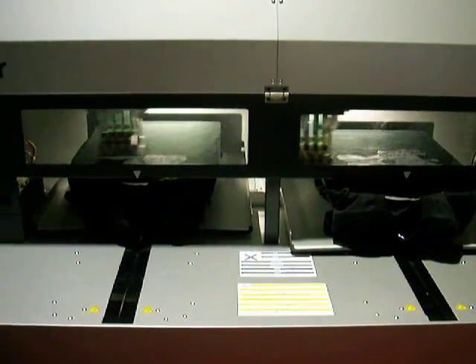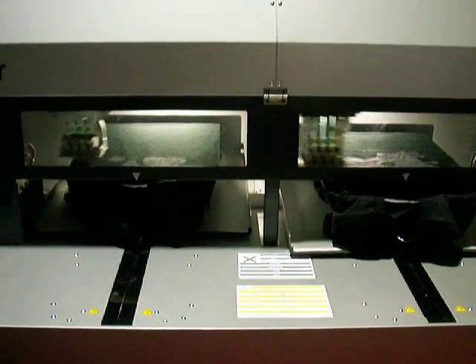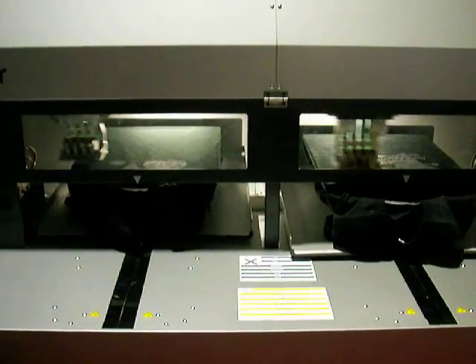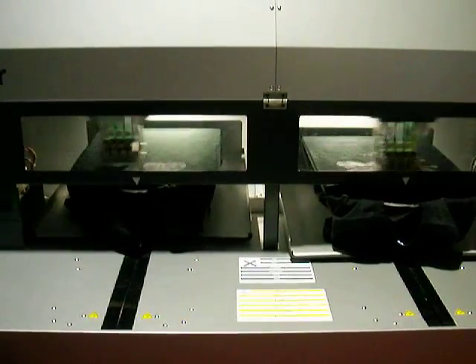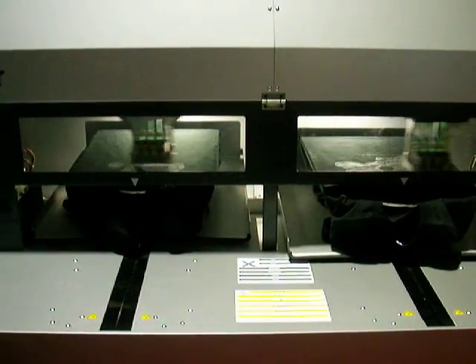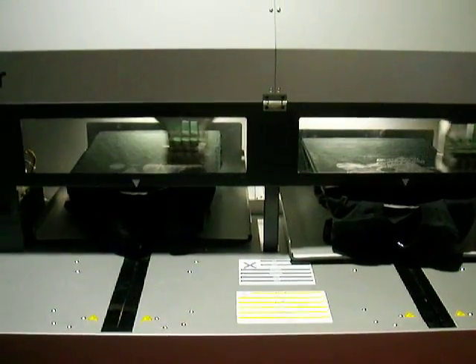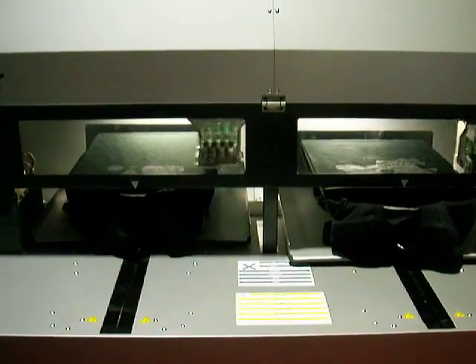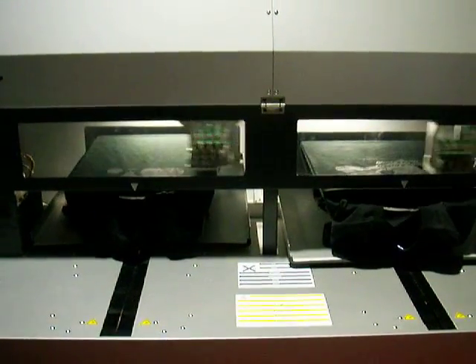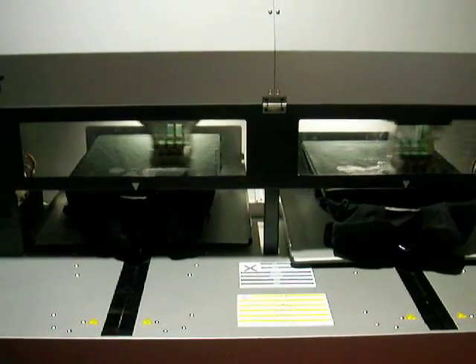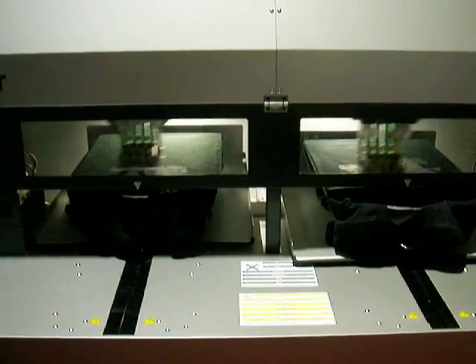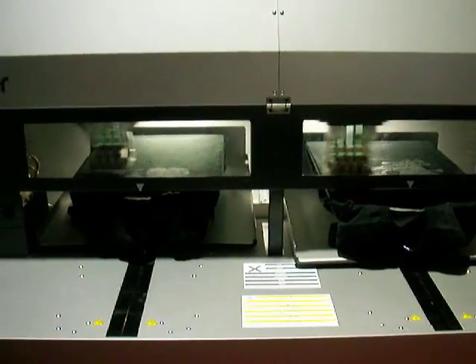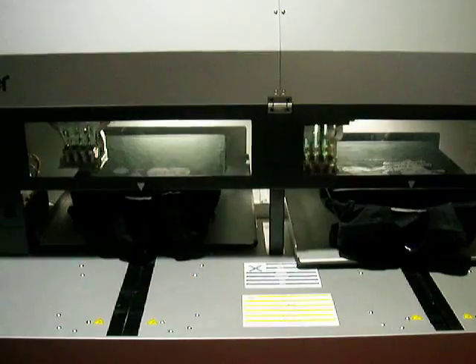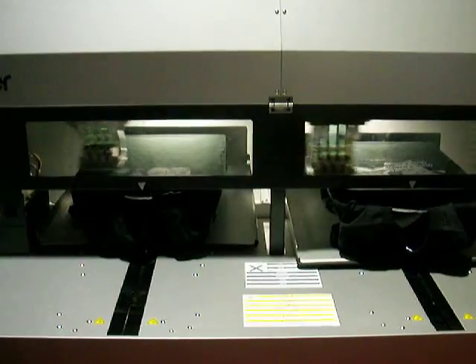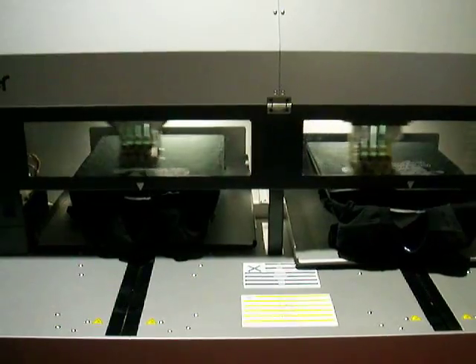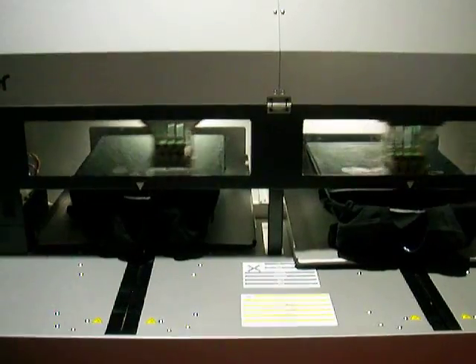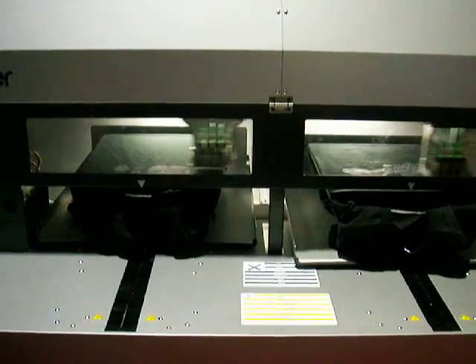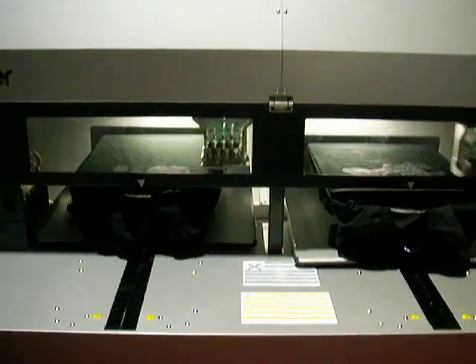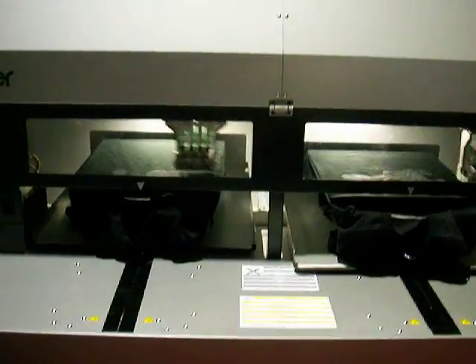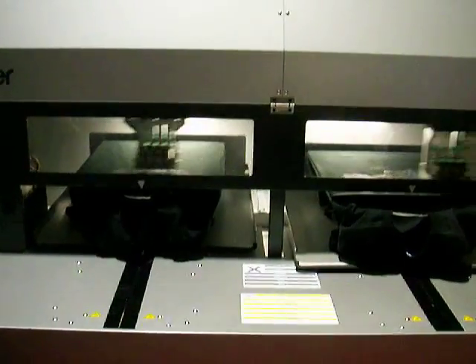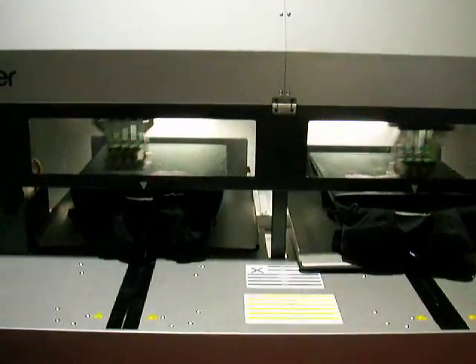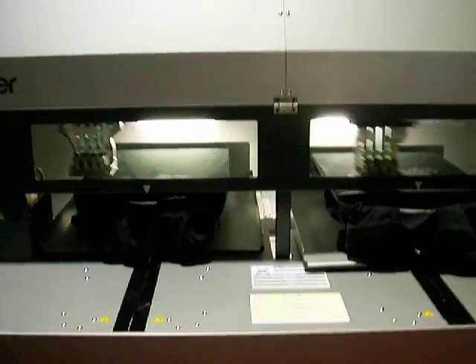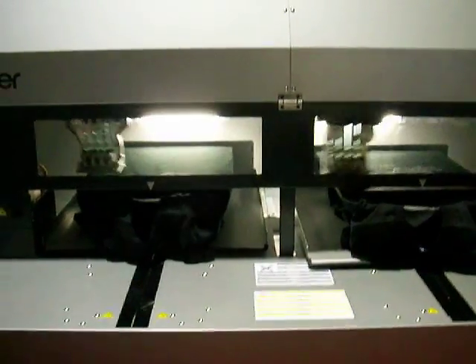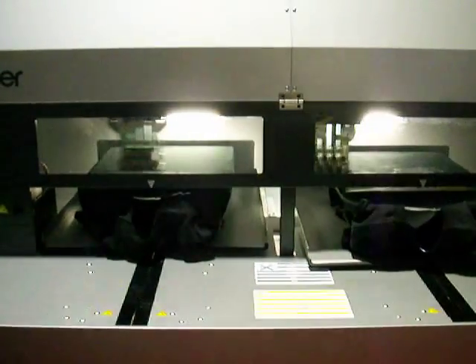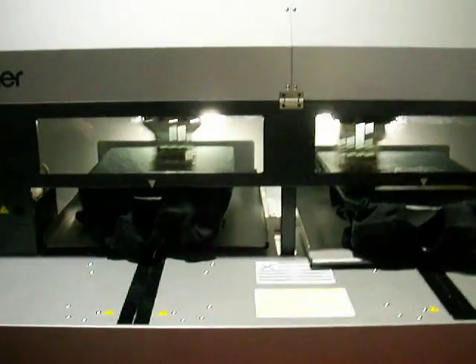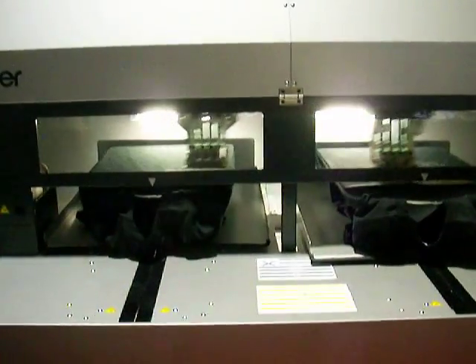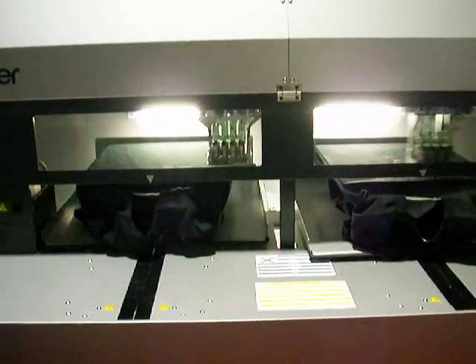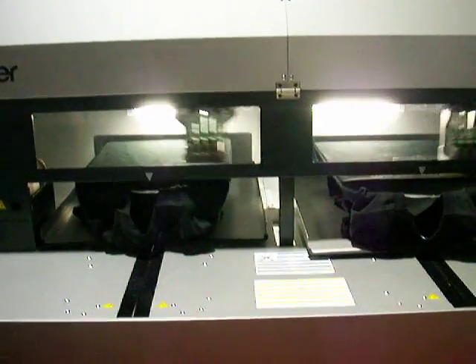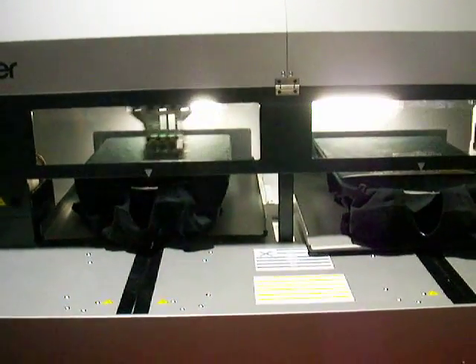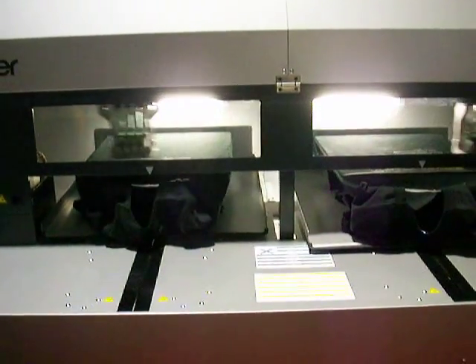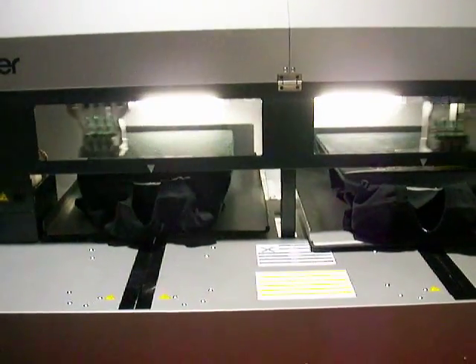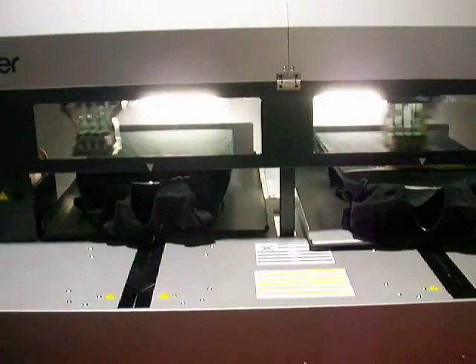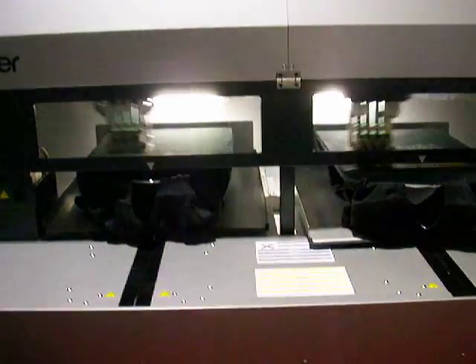Self-installed — just take a little drill. Home Depot or Walmart.